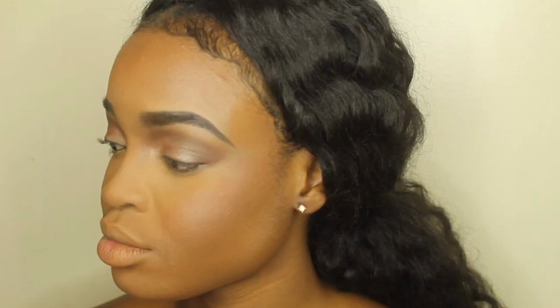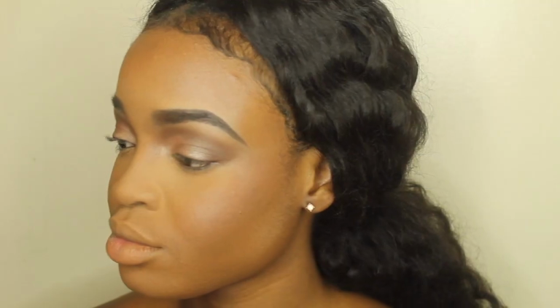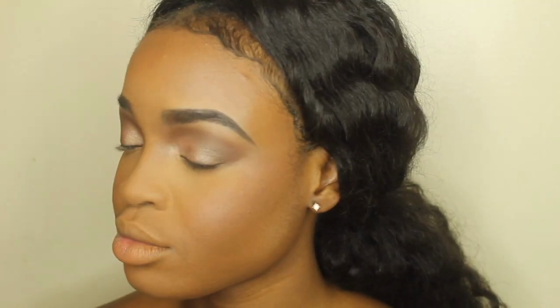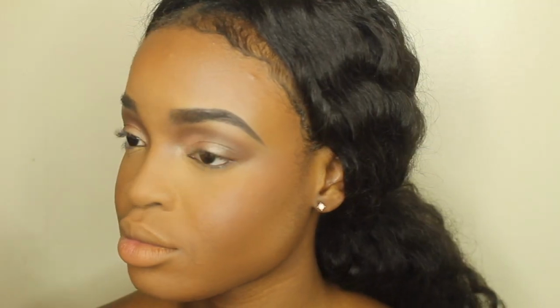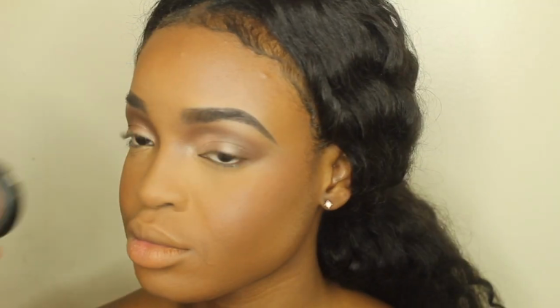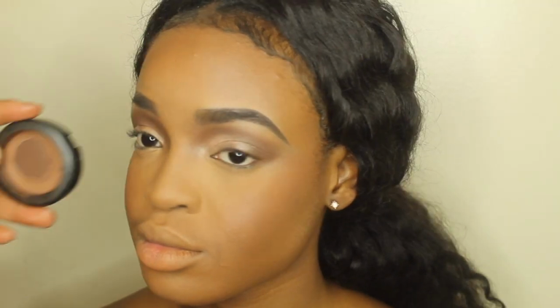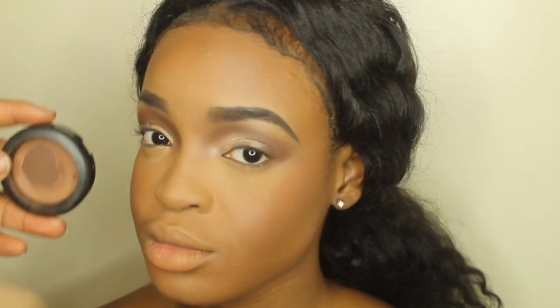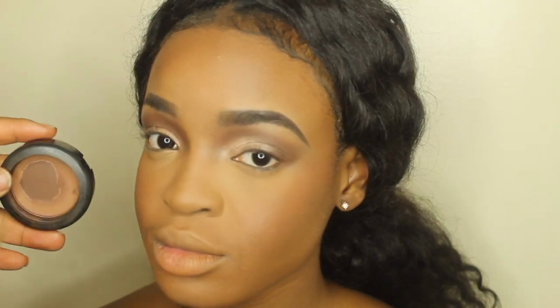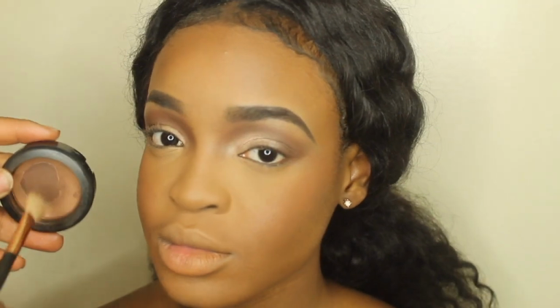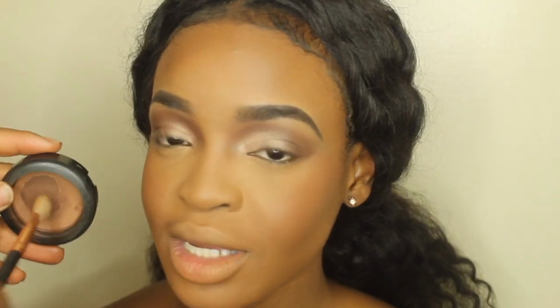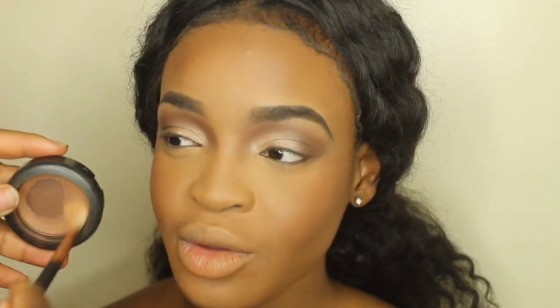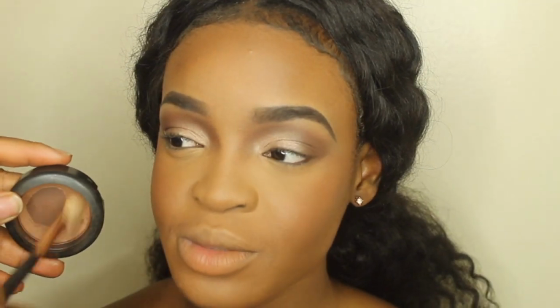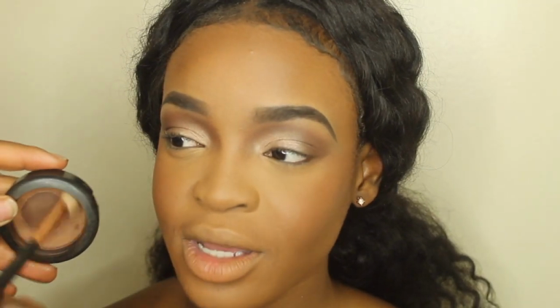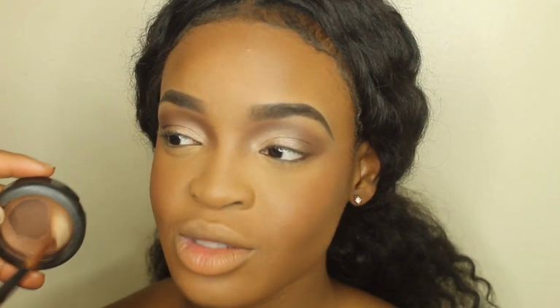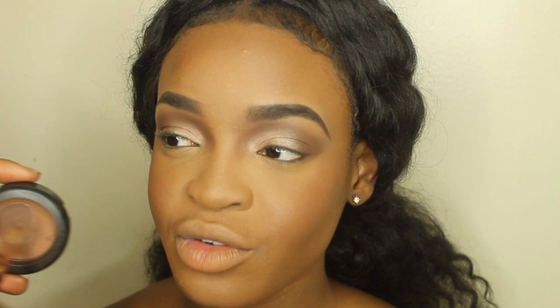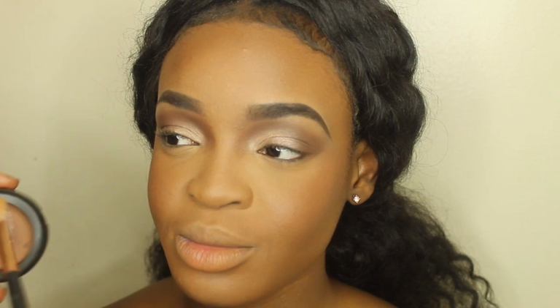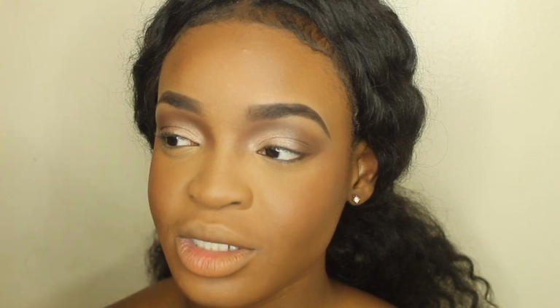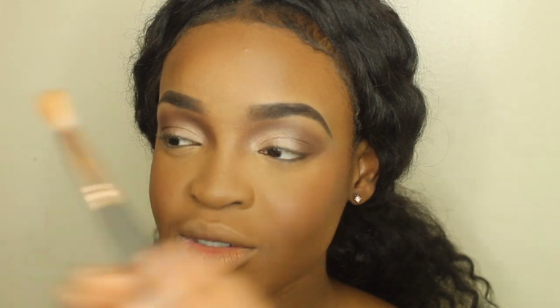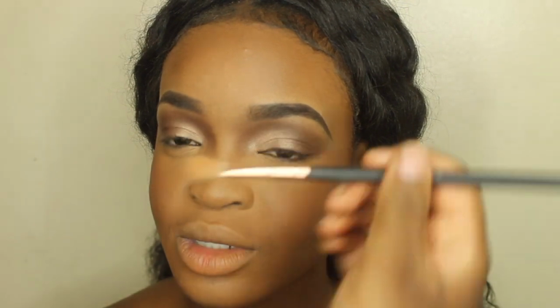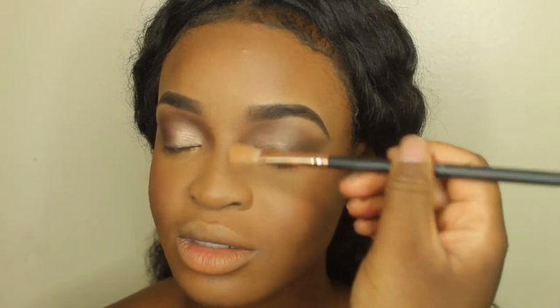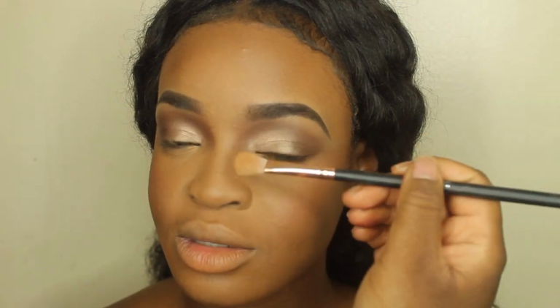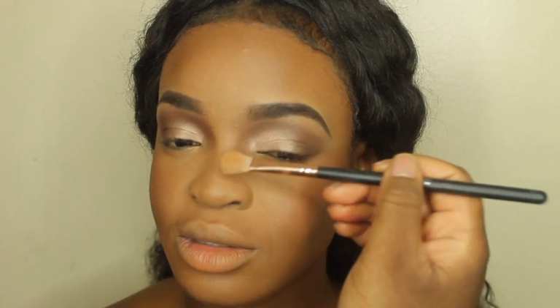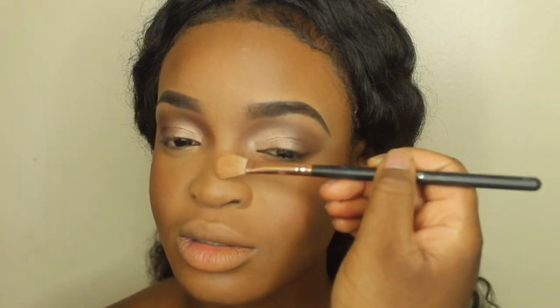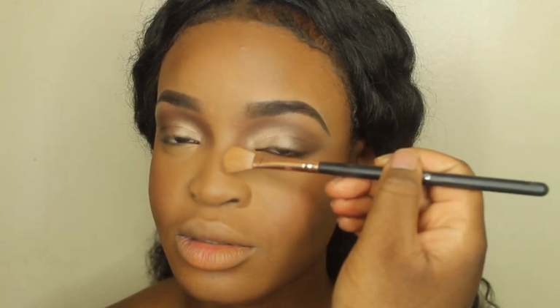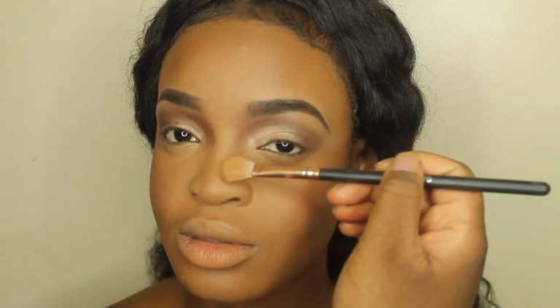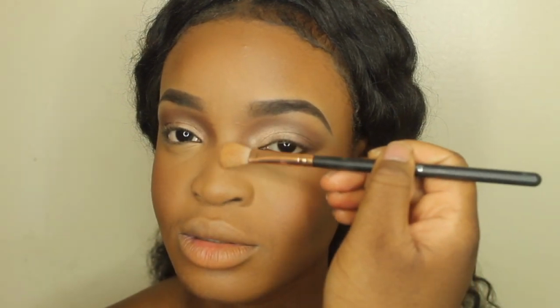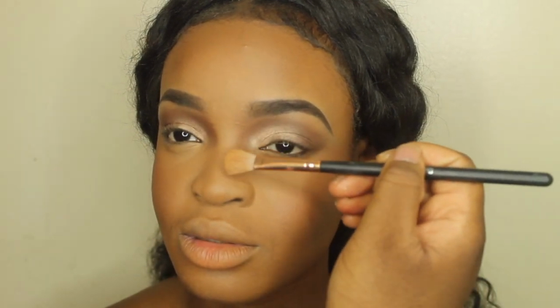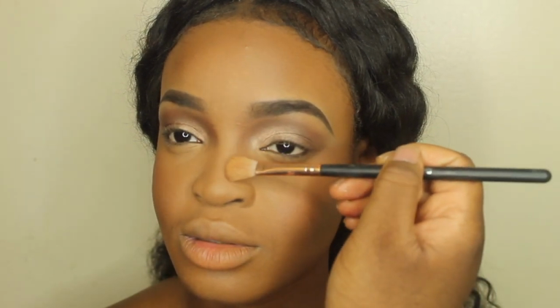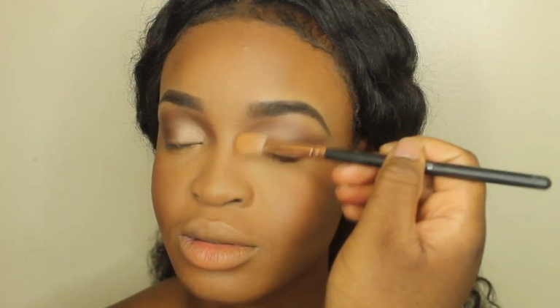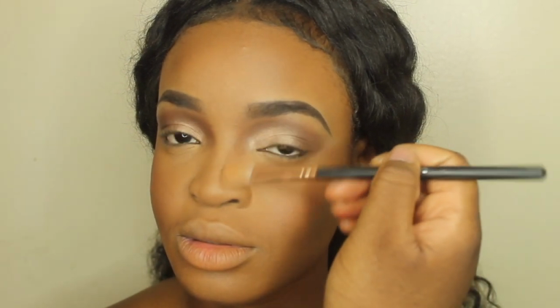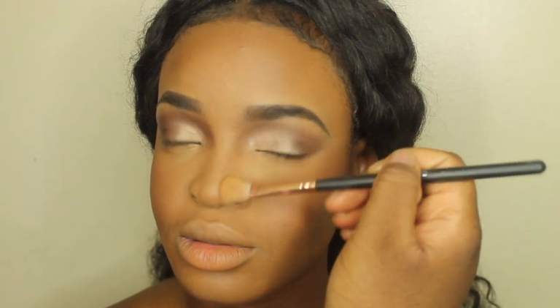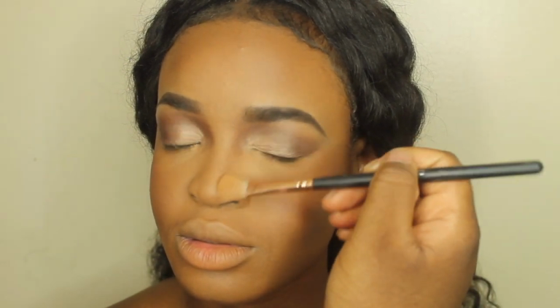For her nose contour, I'm going to go ahead and take a smaller brush and I am going to be using Blunt by MAC.